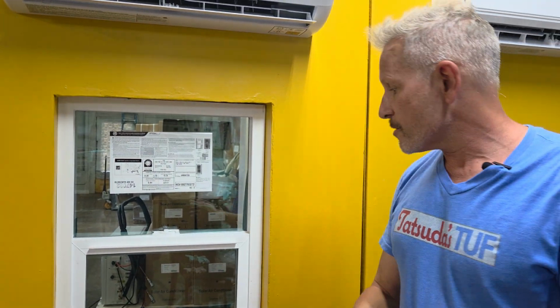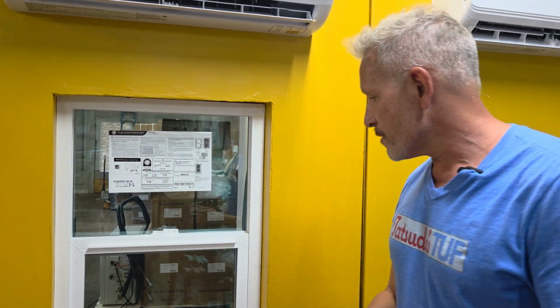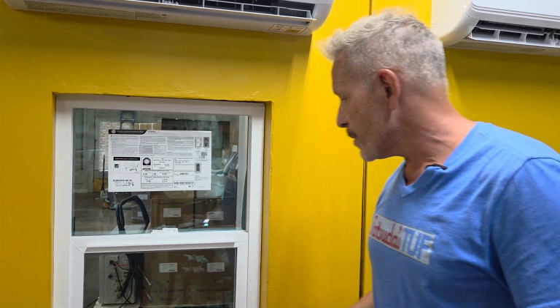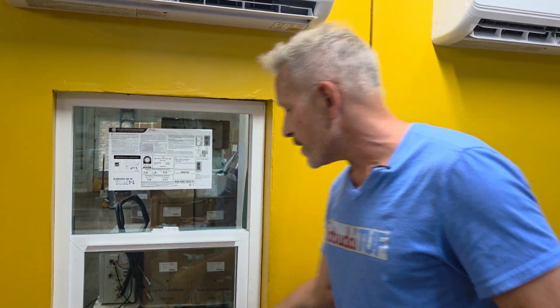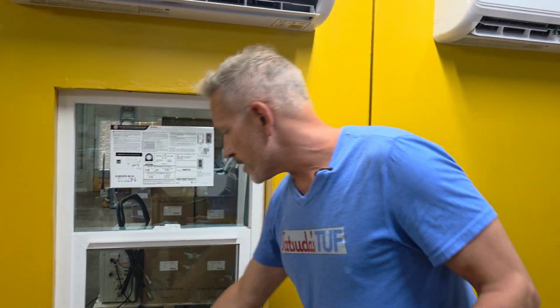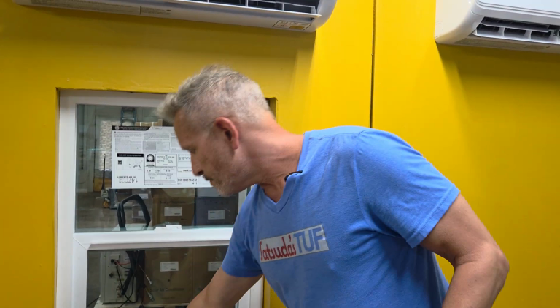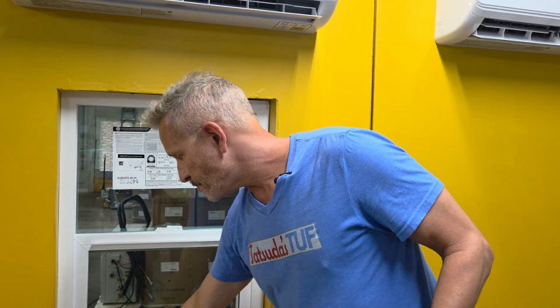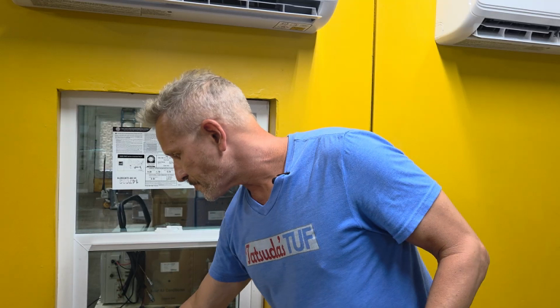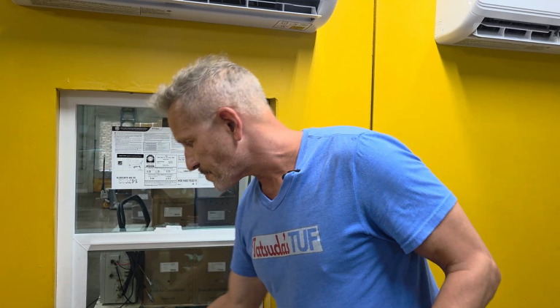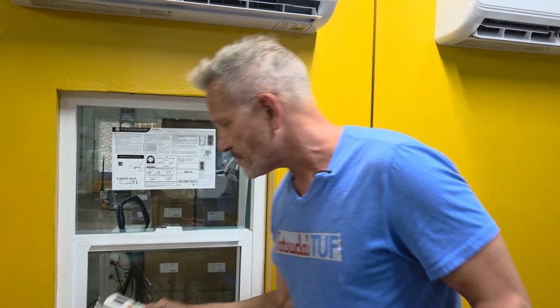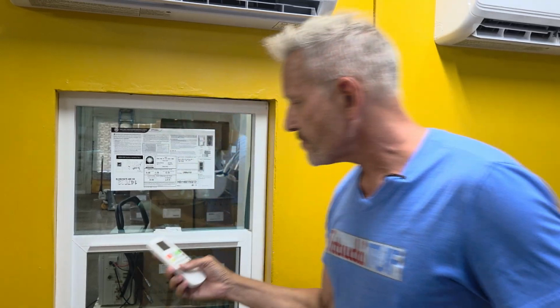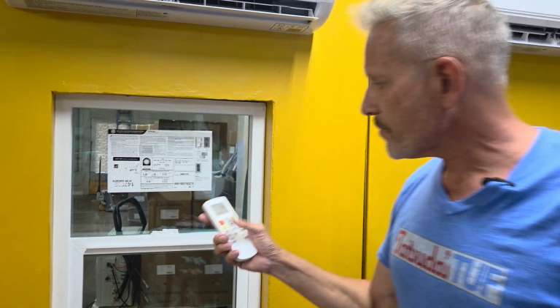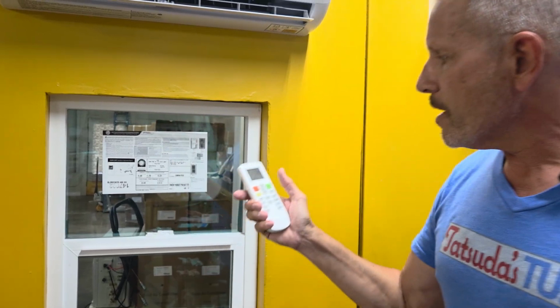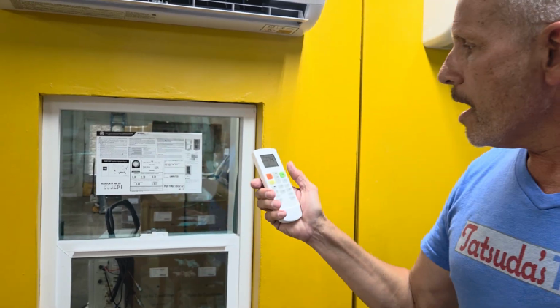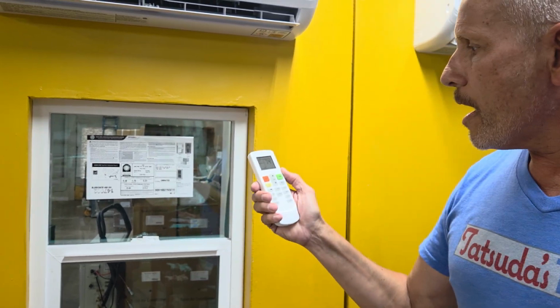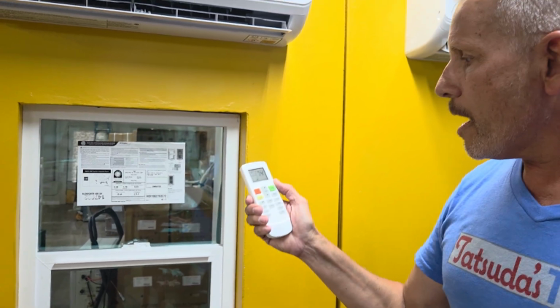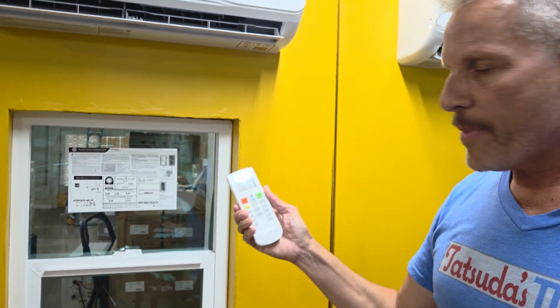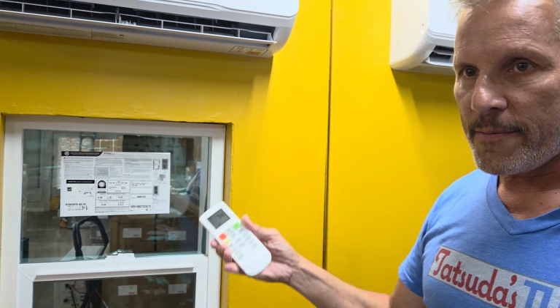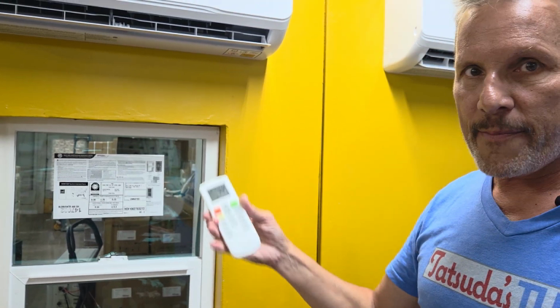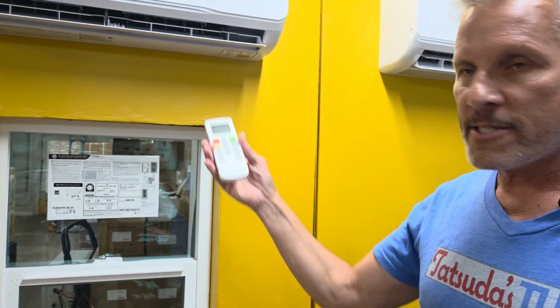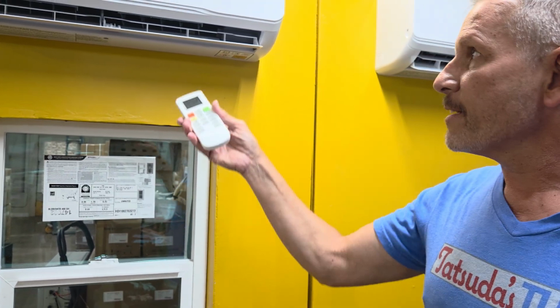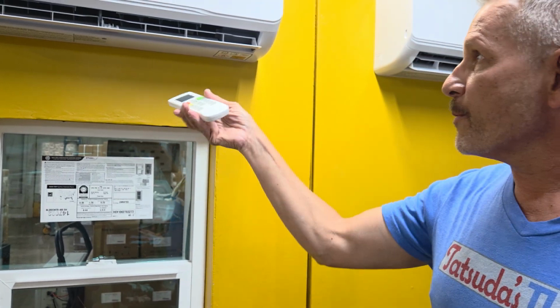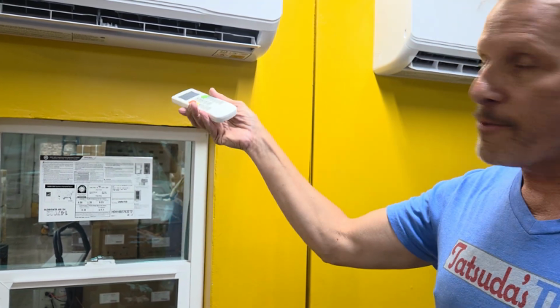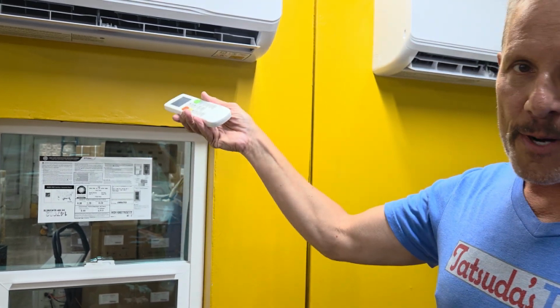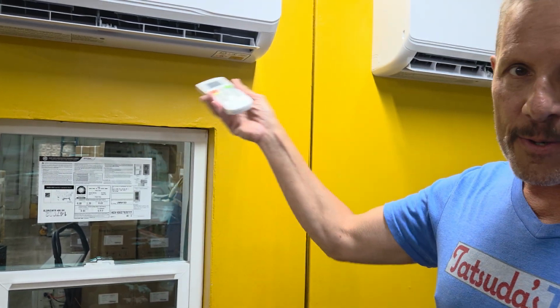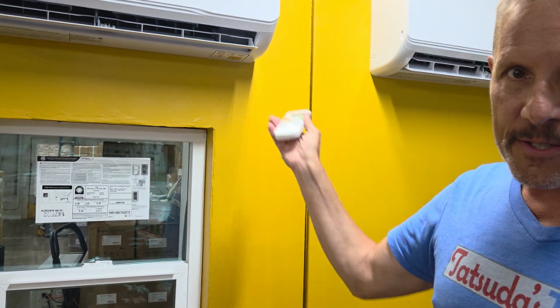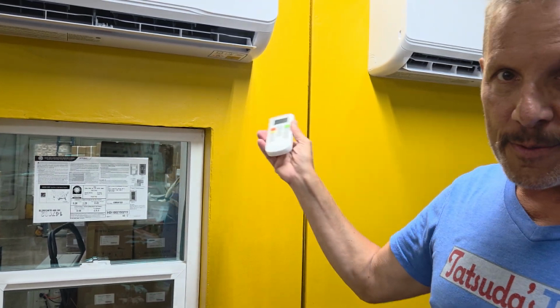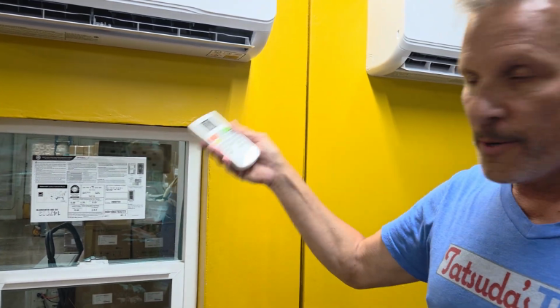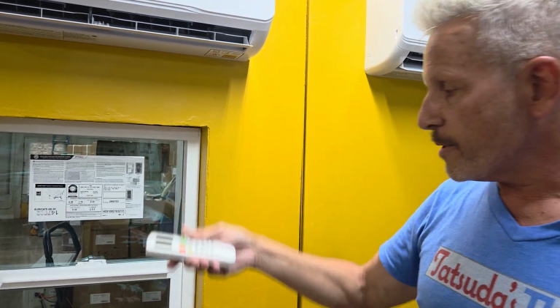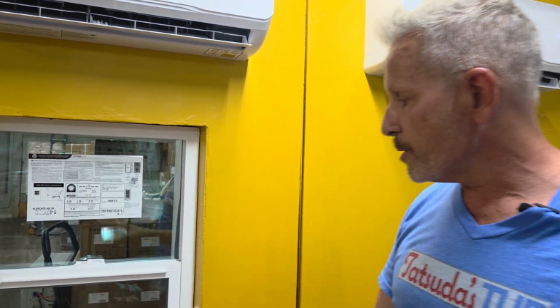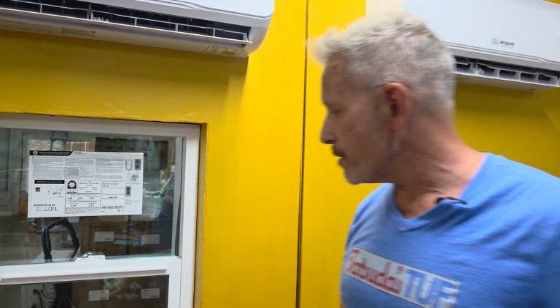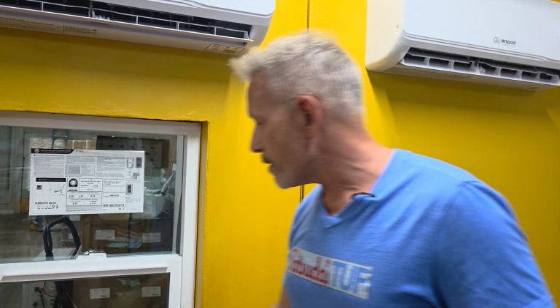There's also the remote here. One remote will control both with Bluetooth.